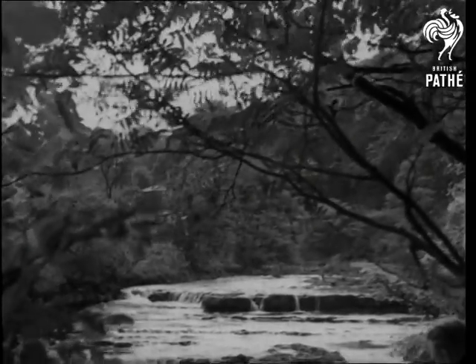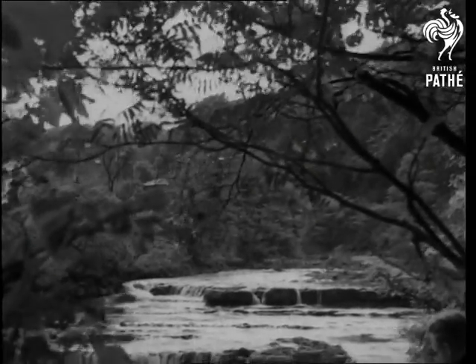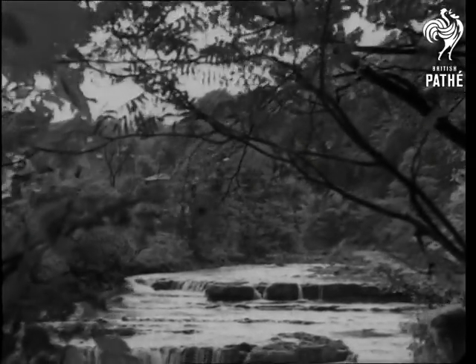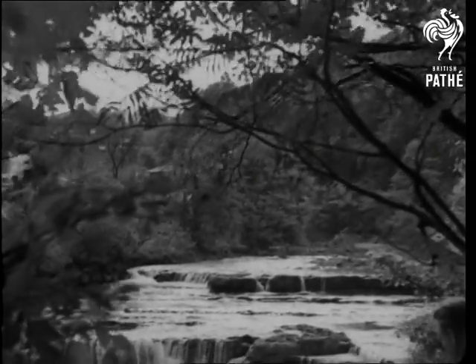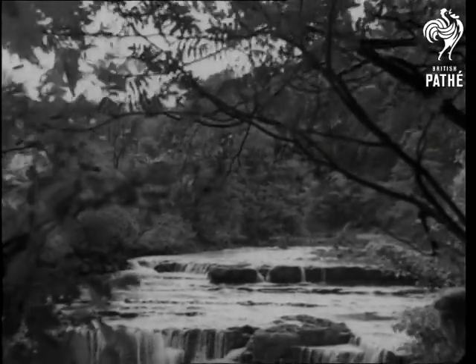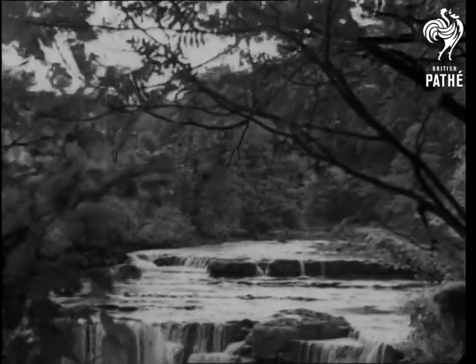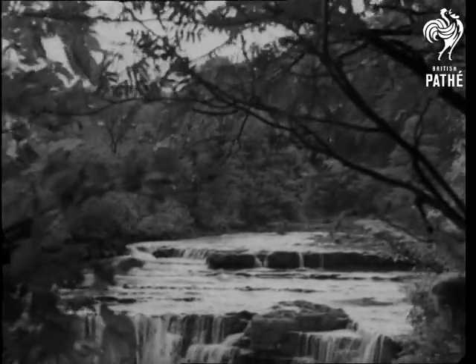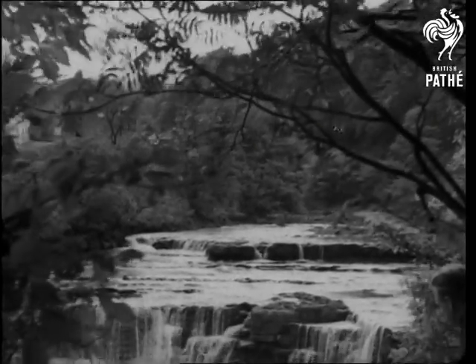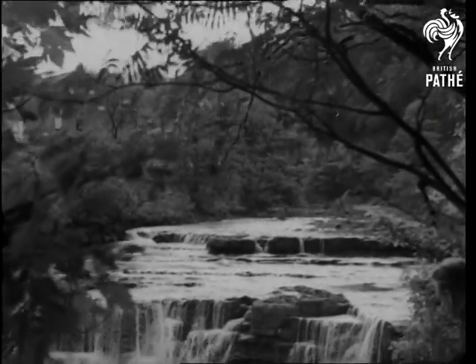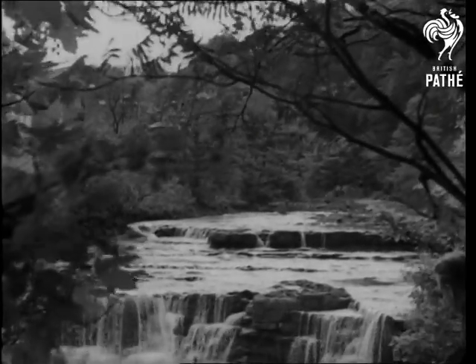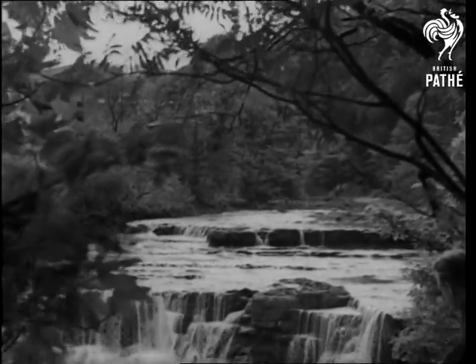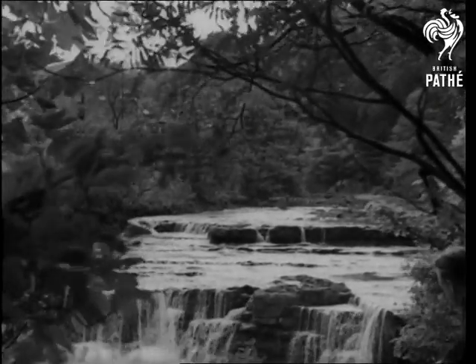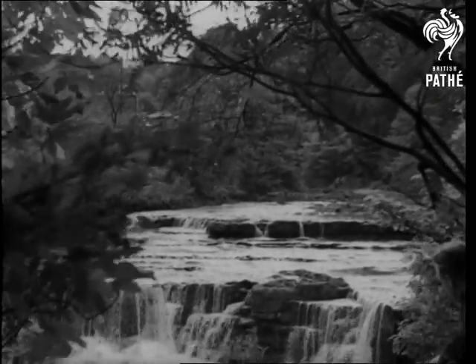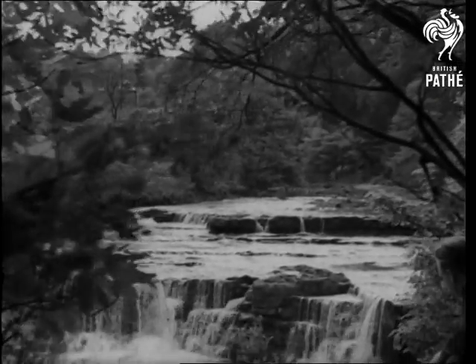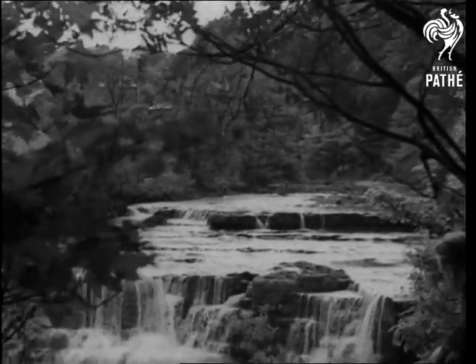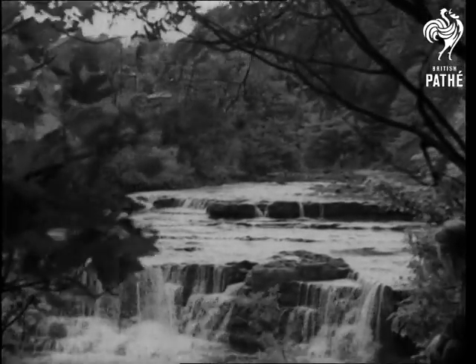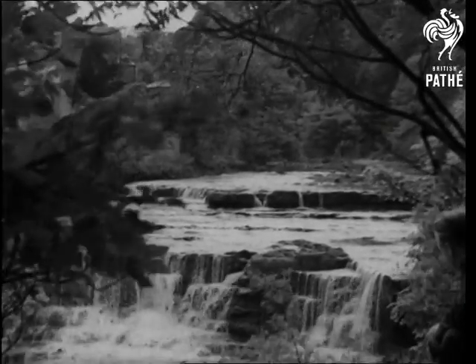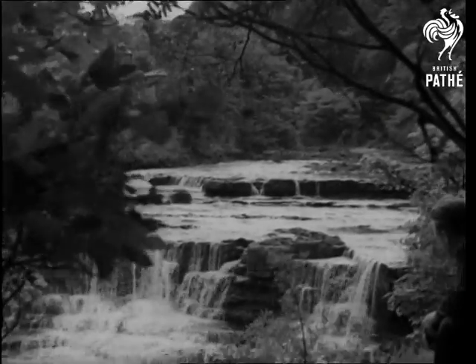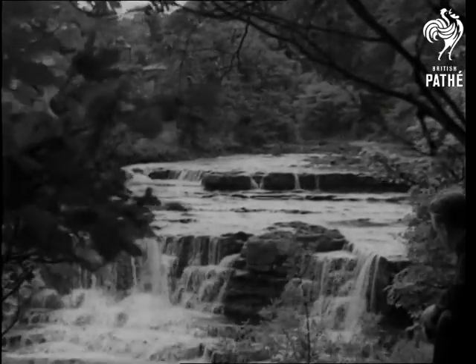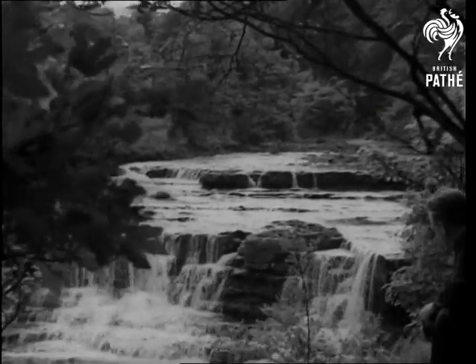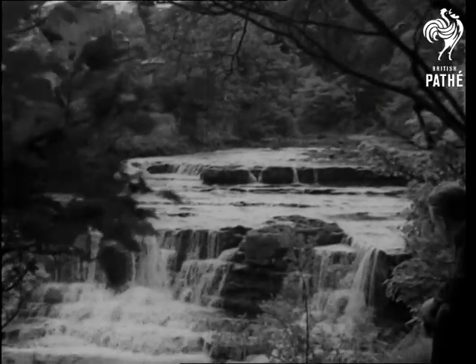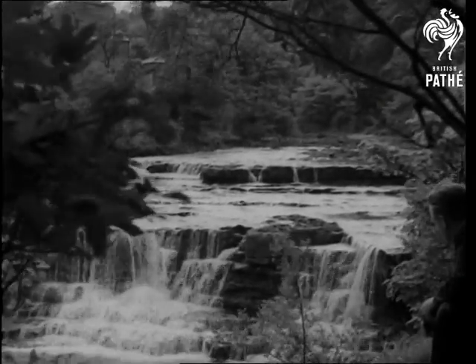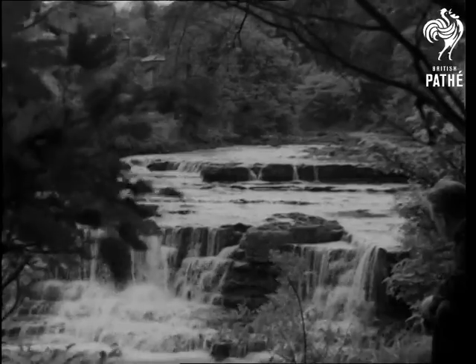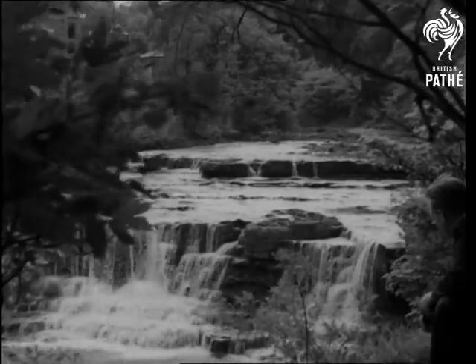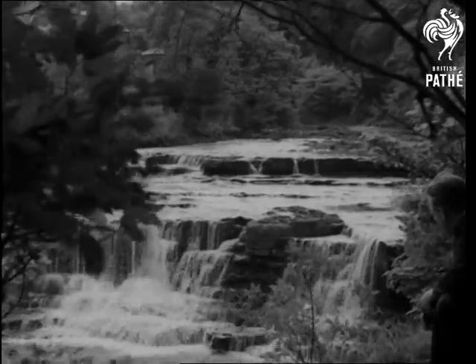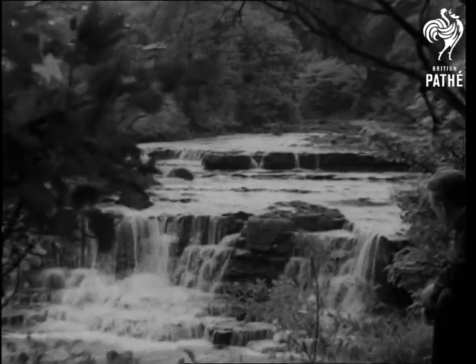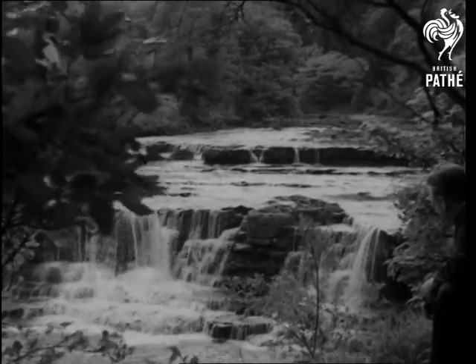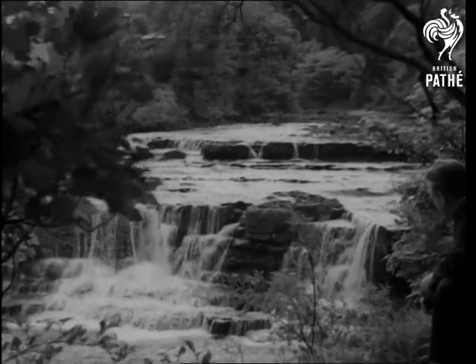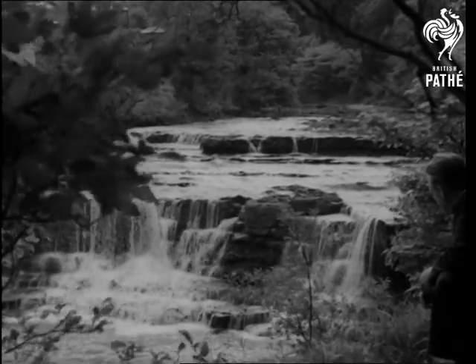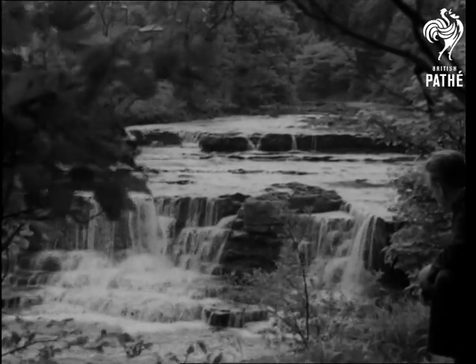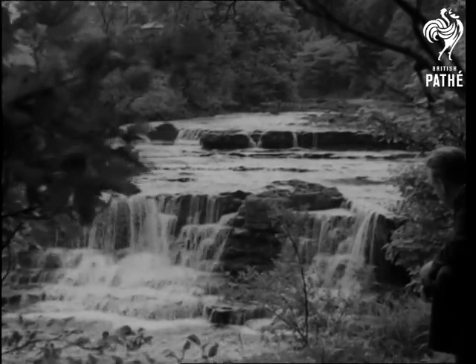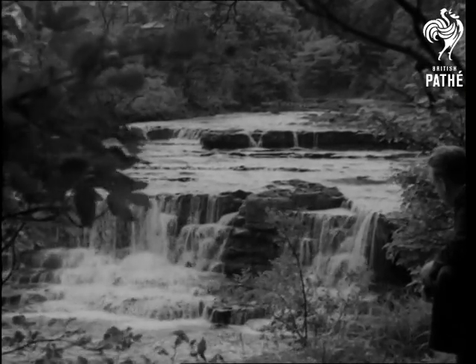And at Wensleydale it seems to pause literally for reflection. Further downstream at Hayesgarth, it breaks up into a hundred tinkling waterfalls — the river's playground.